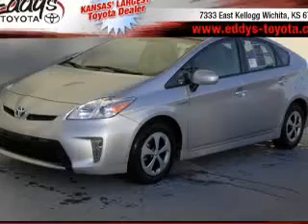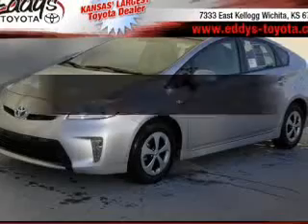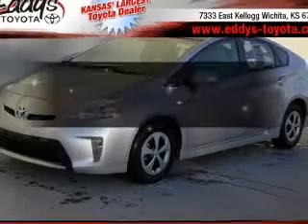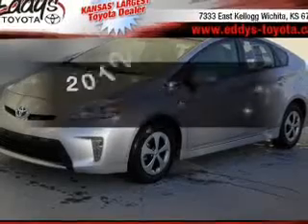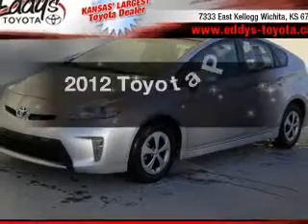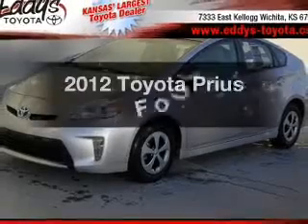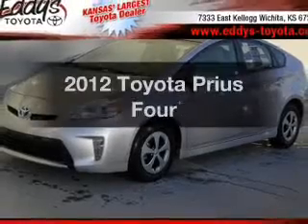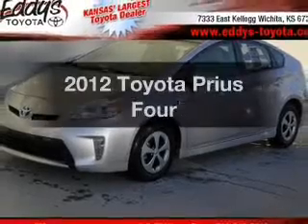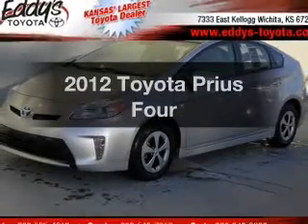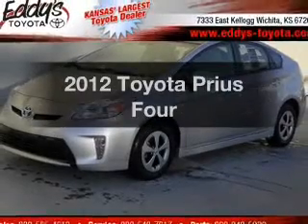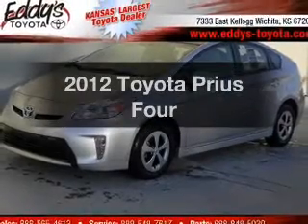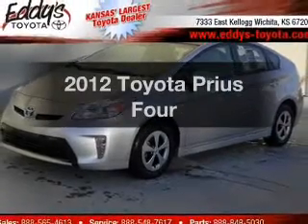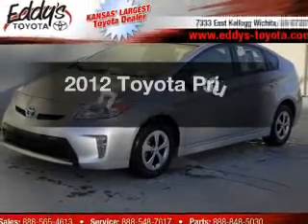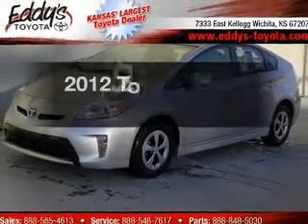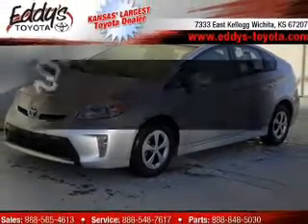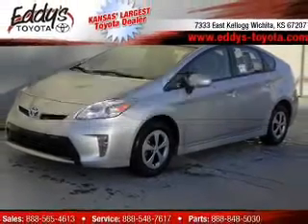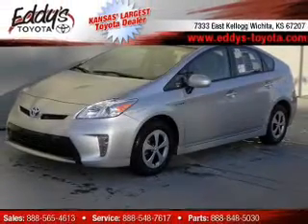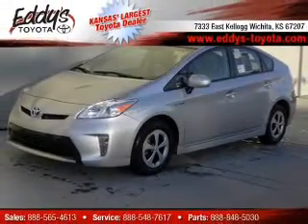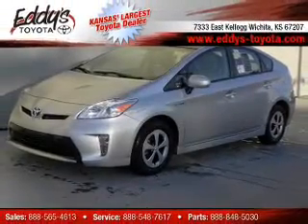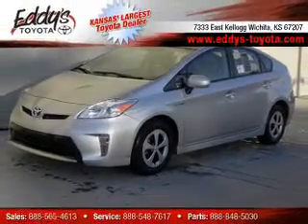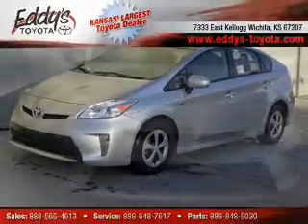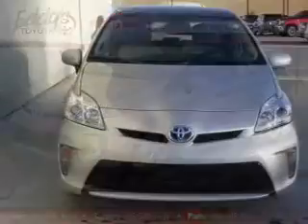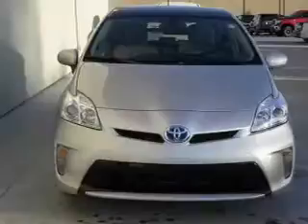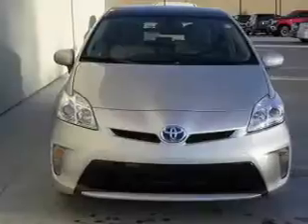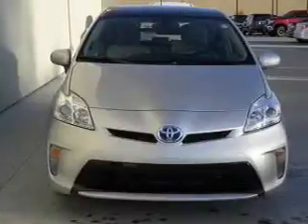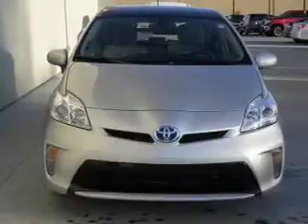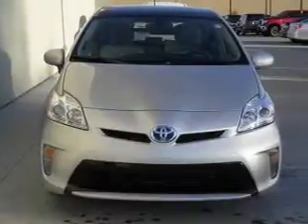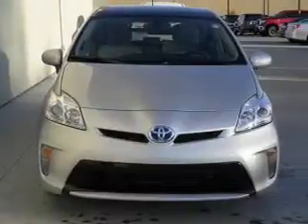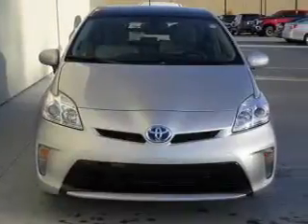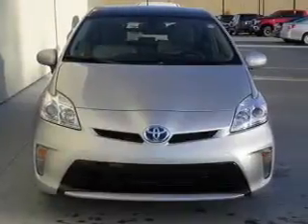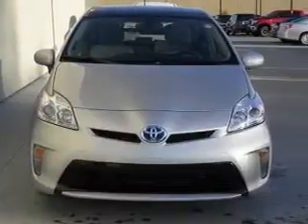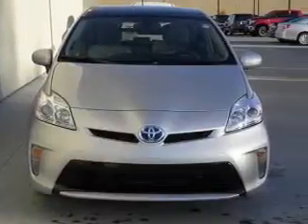Imagine yourself in this 2012 Toyota Prius. Travel the roads in style and comfort in this great vehicle.